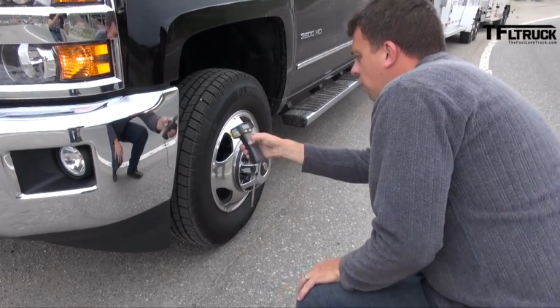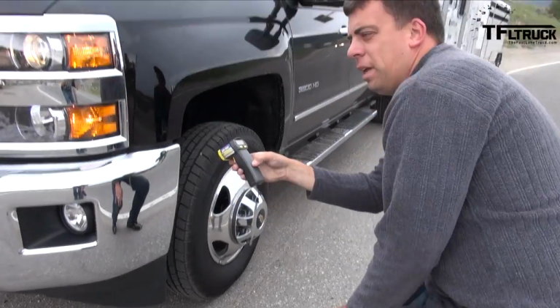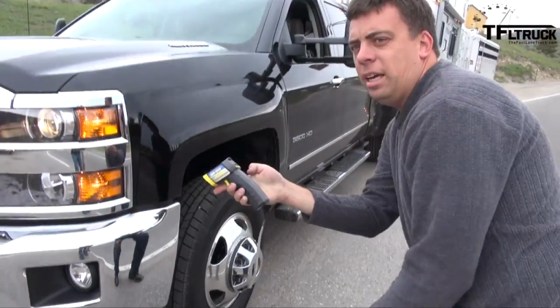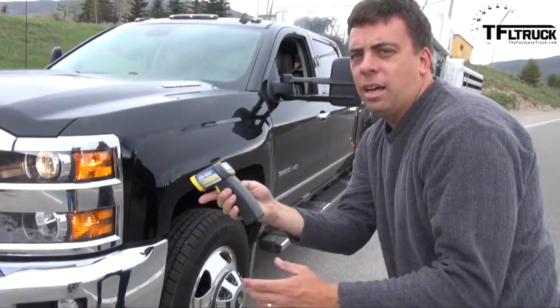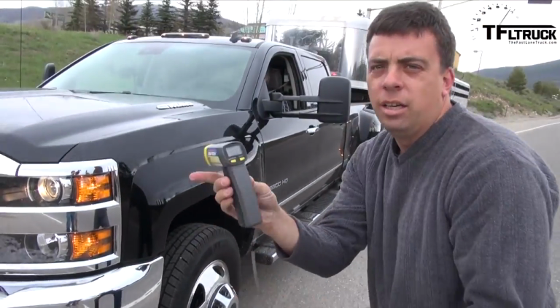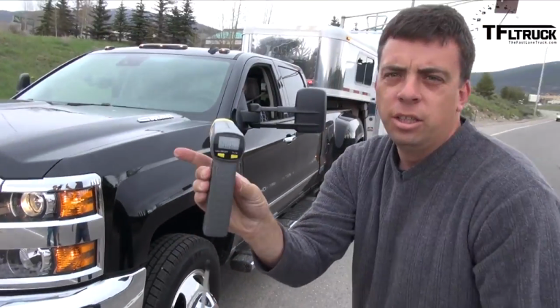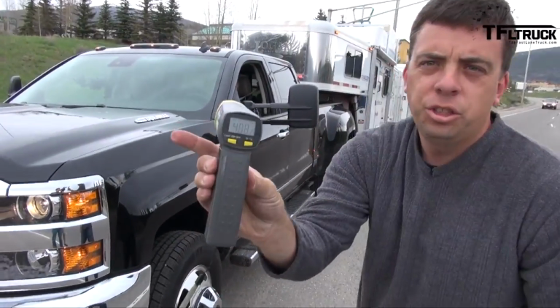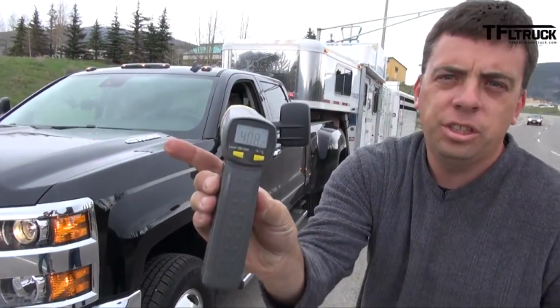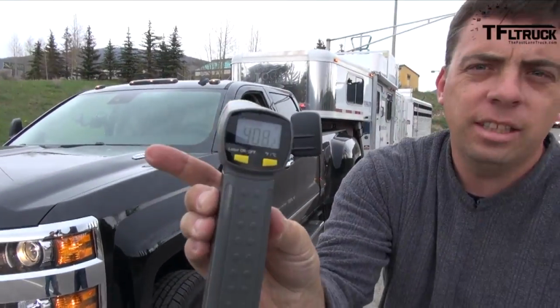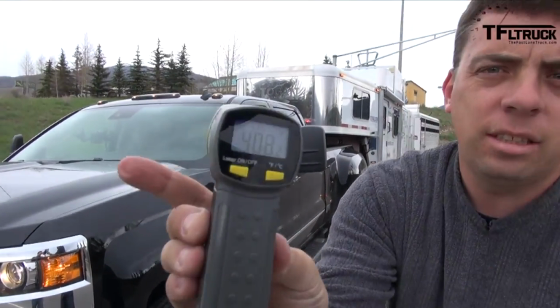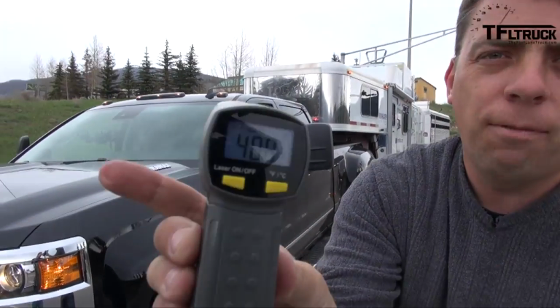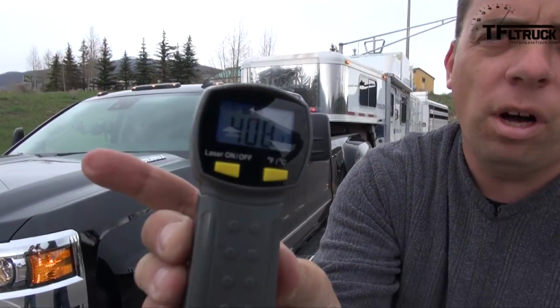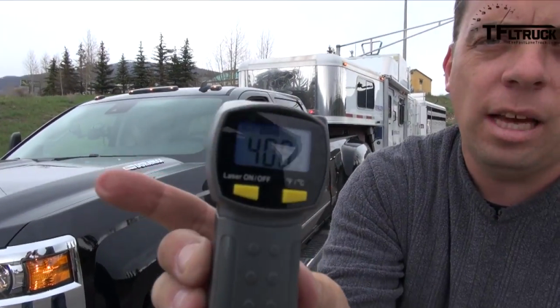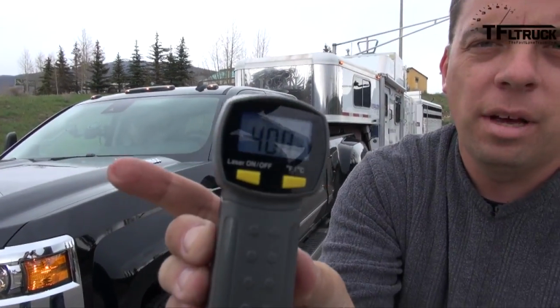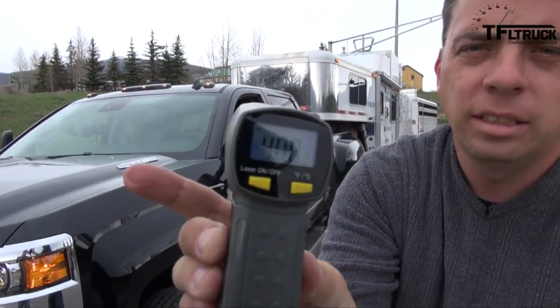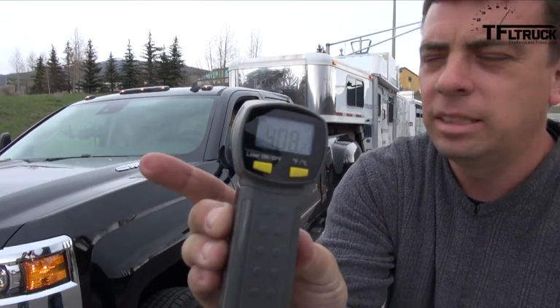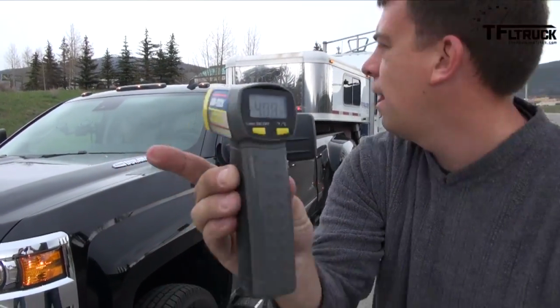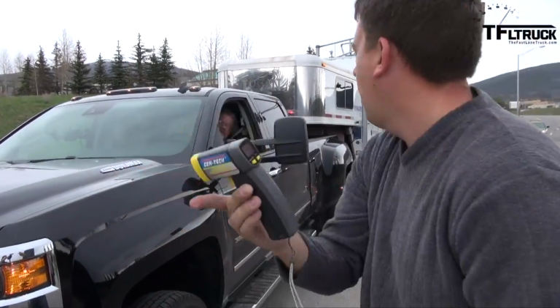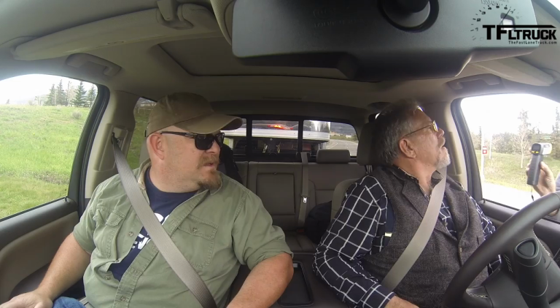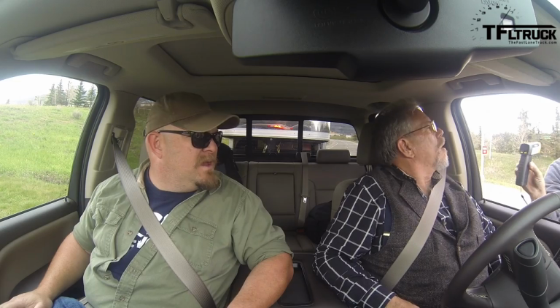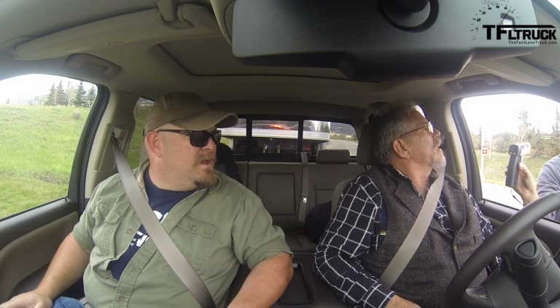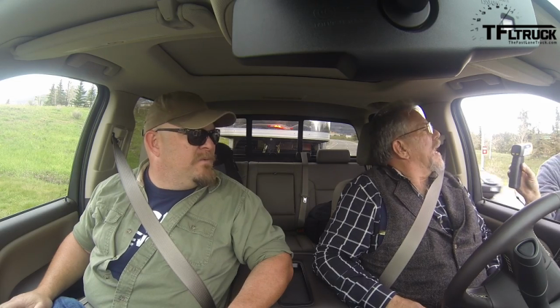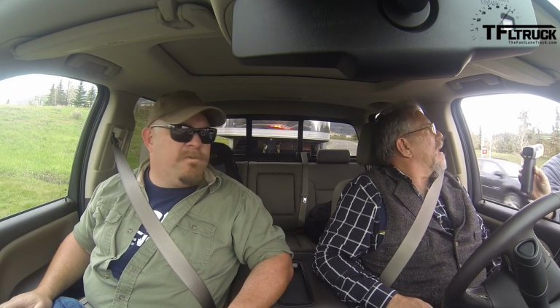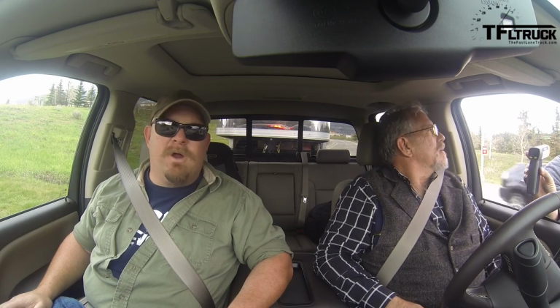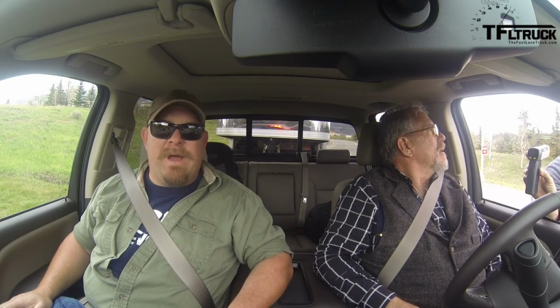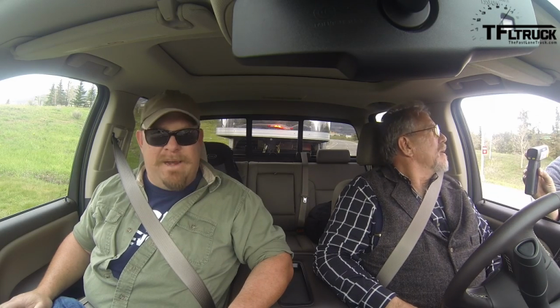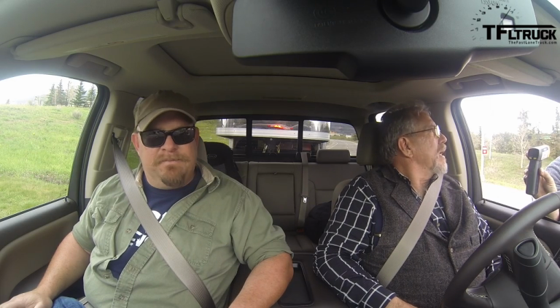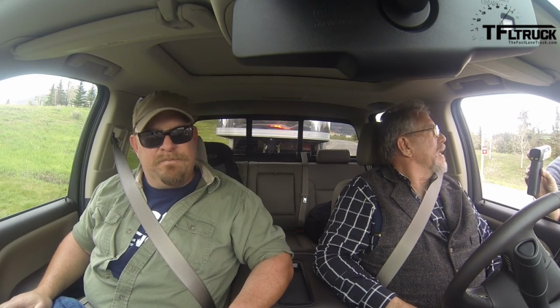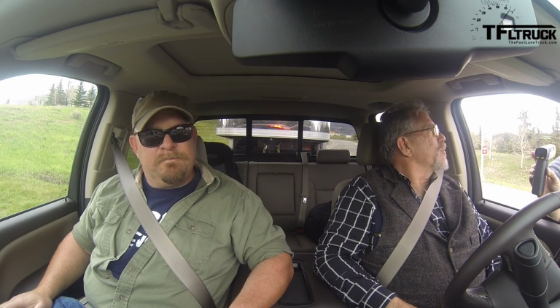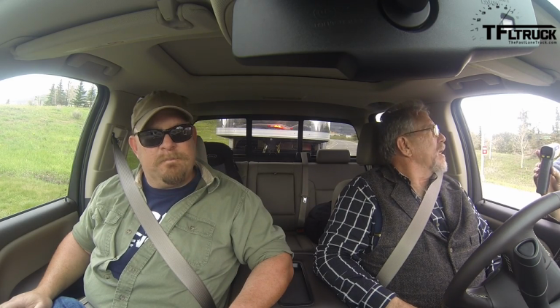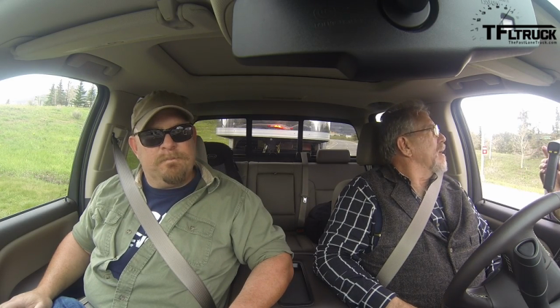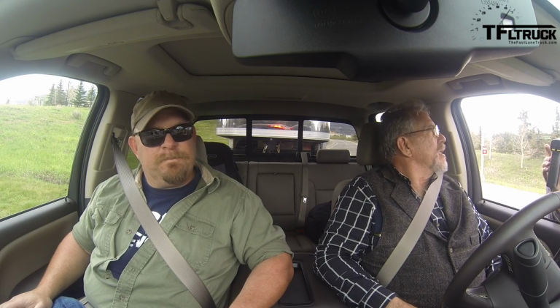The front brake temperature is 408 degrees. Holy cow — 408! I didn't think I was braking that much.